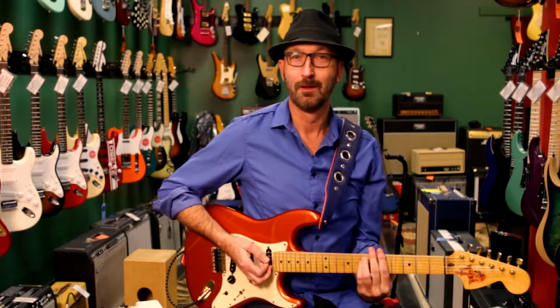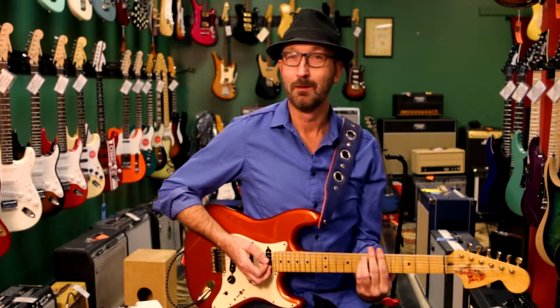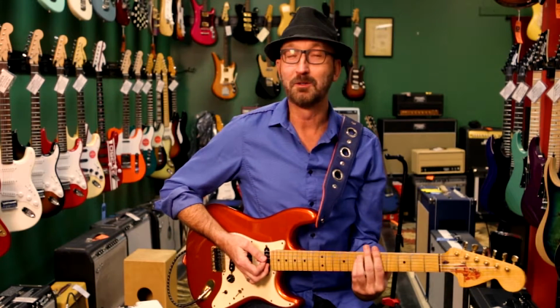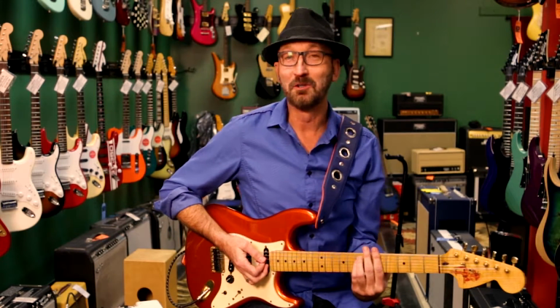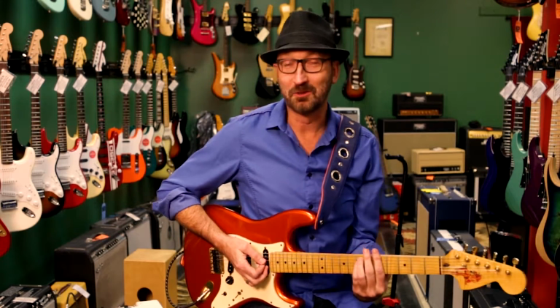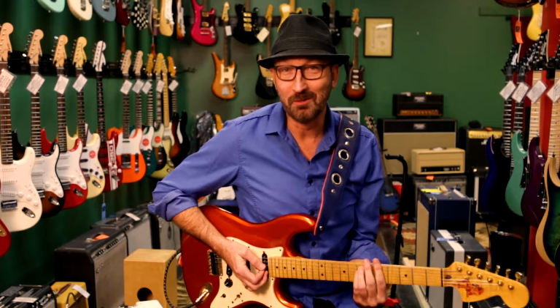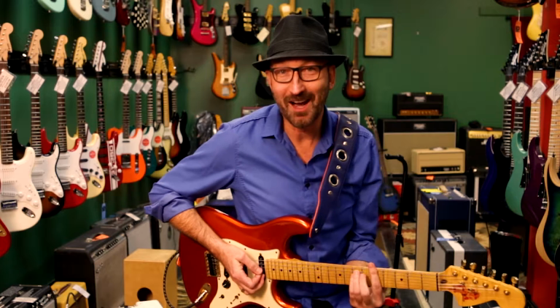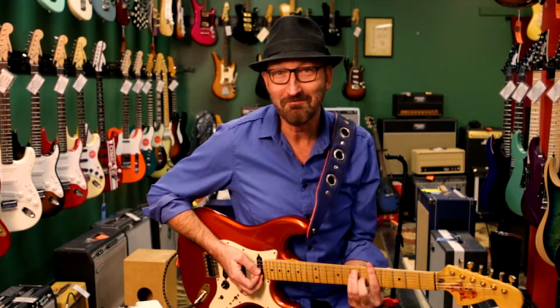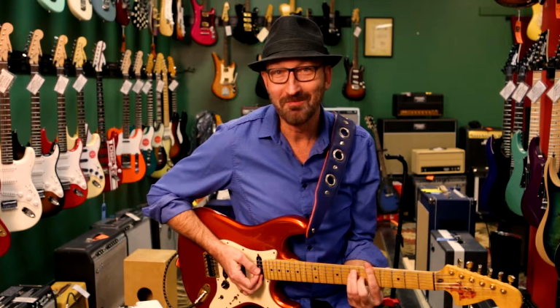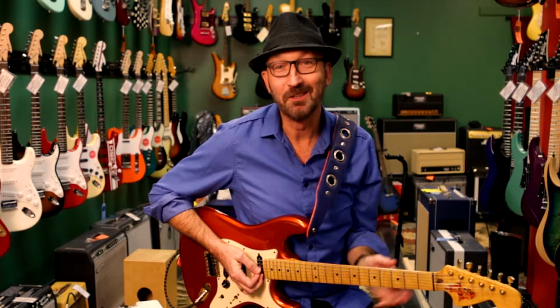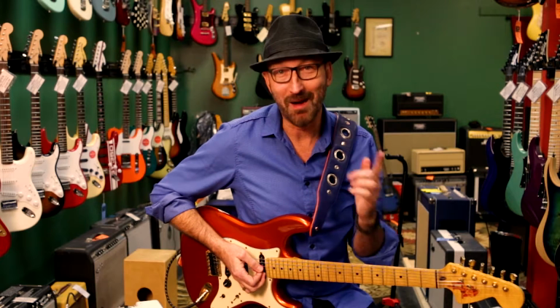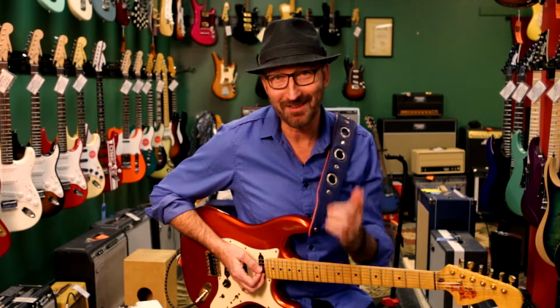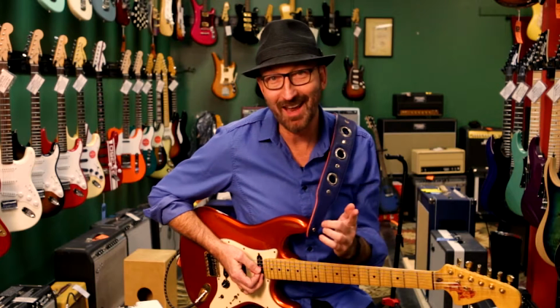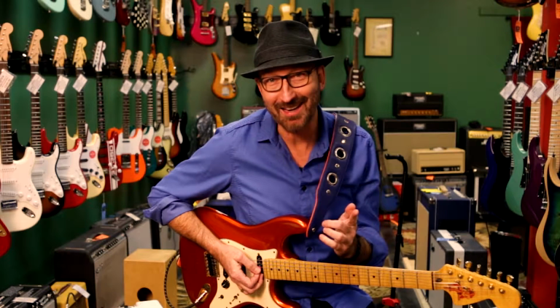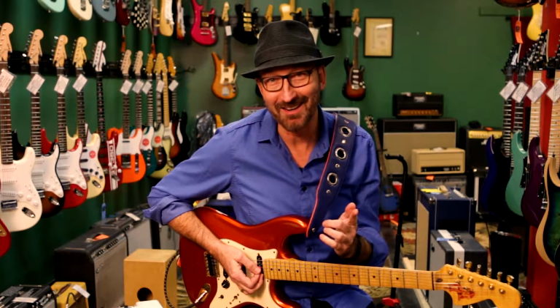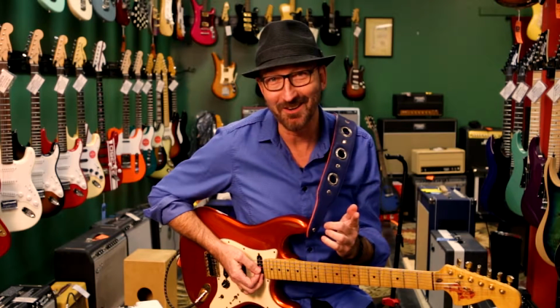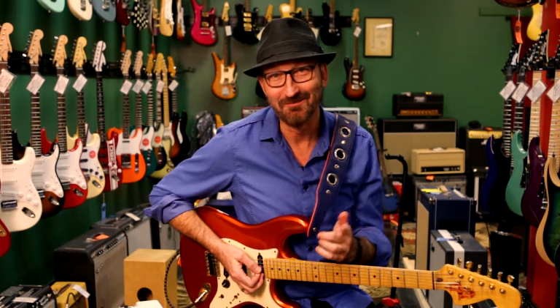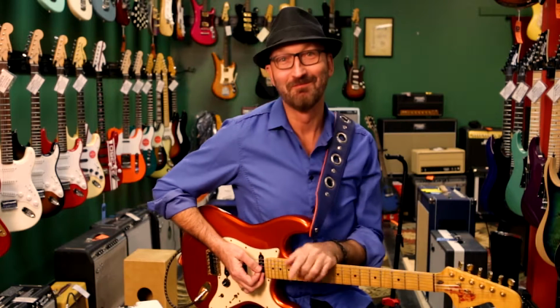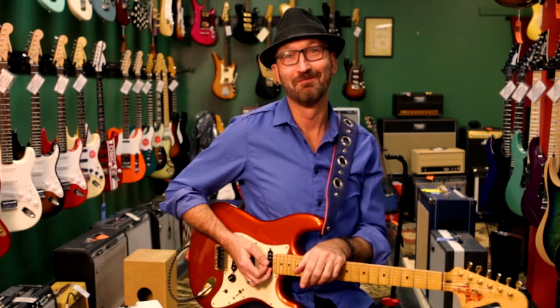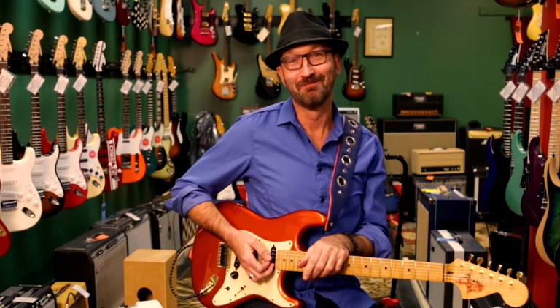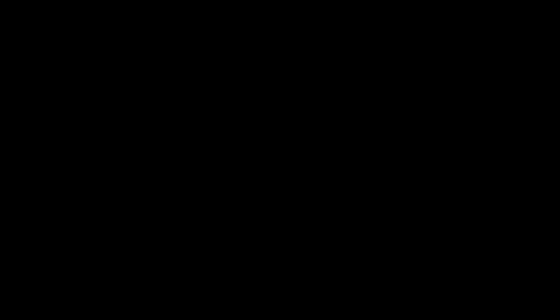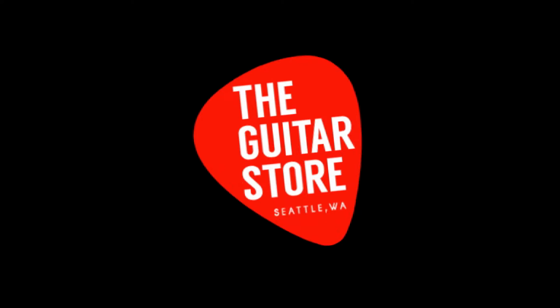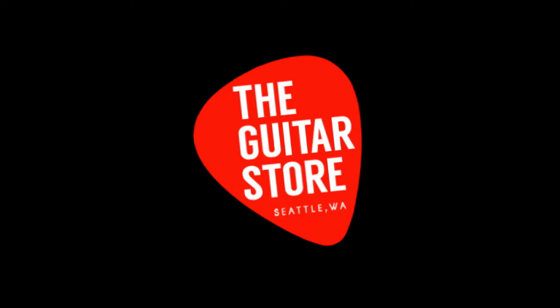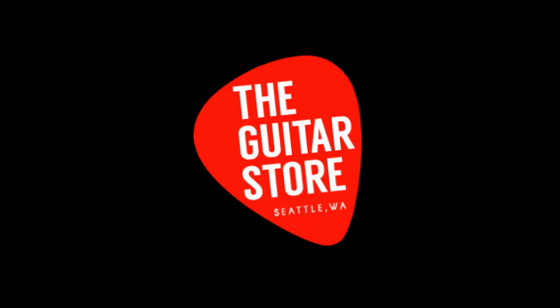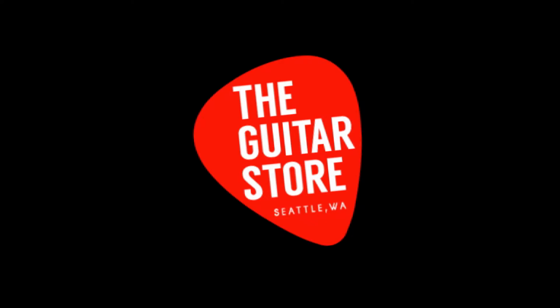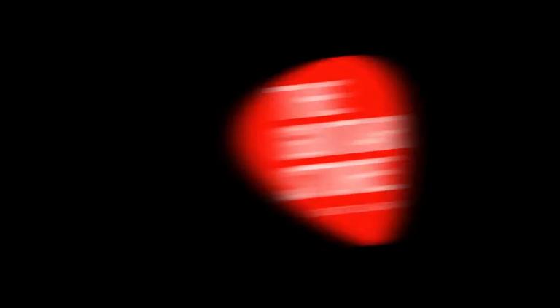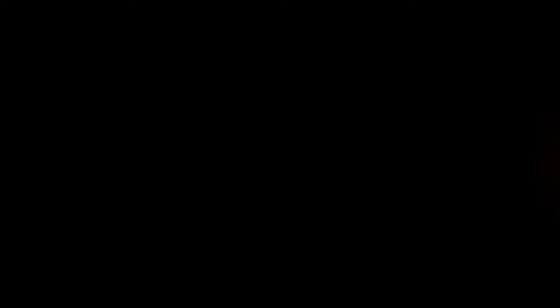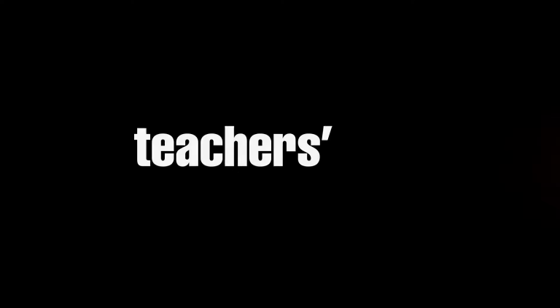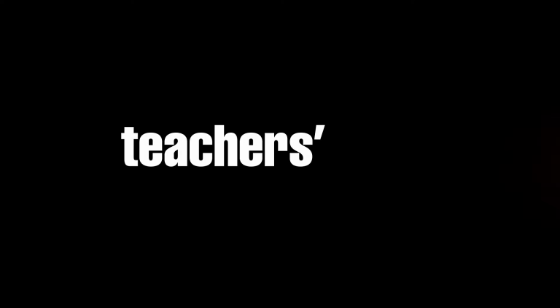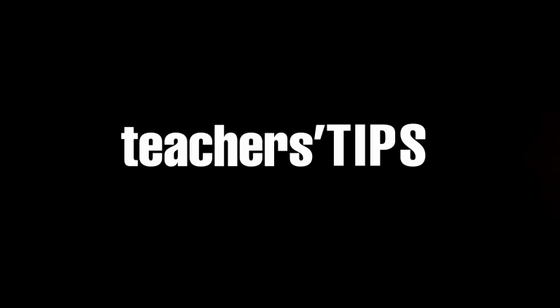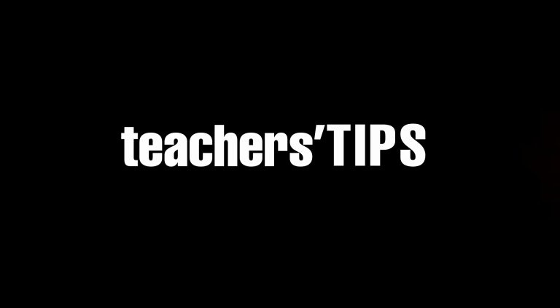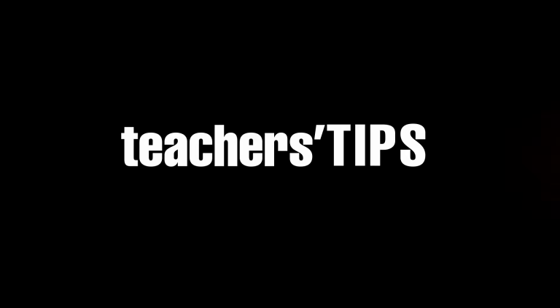My shirt is extremely tight. It's about to get Latin in here. Teacher's Tips!